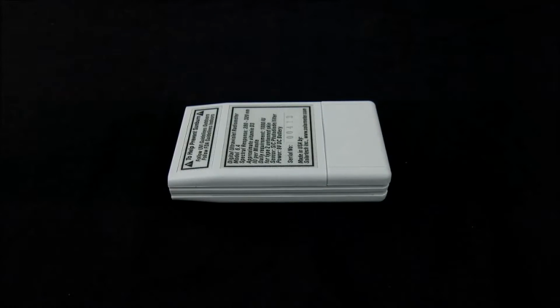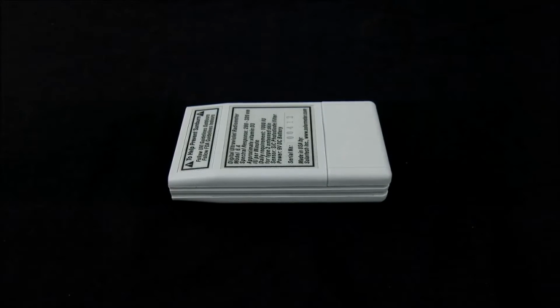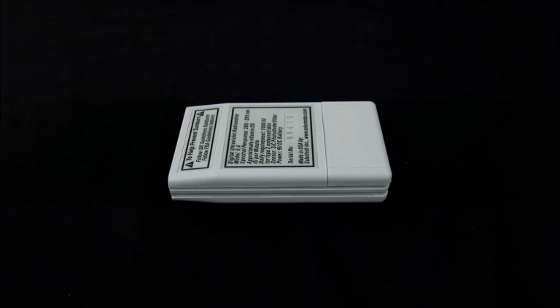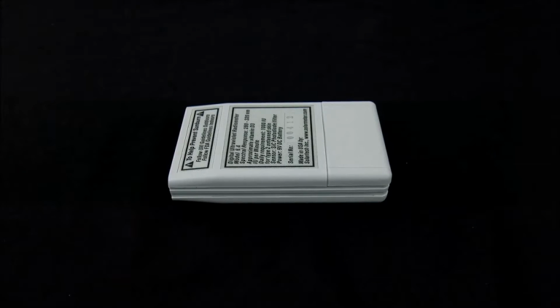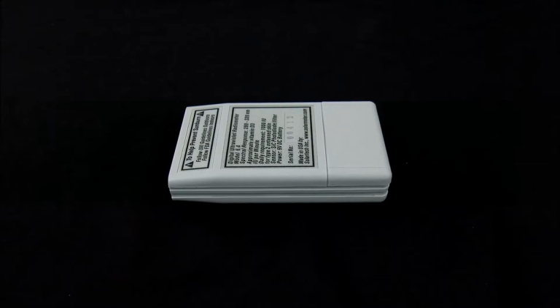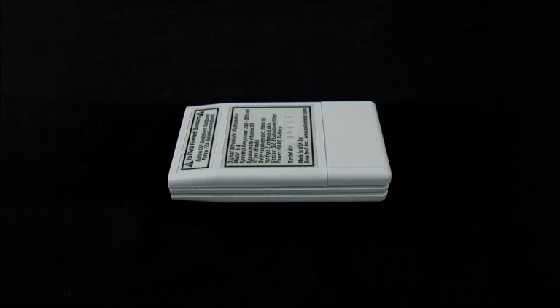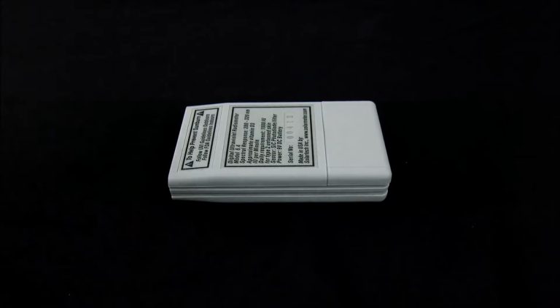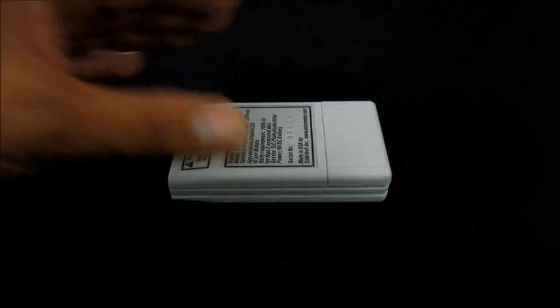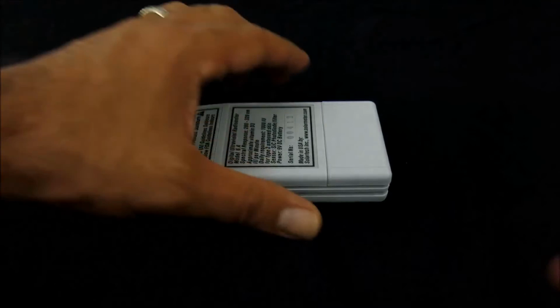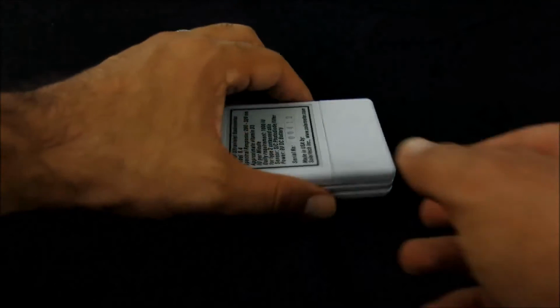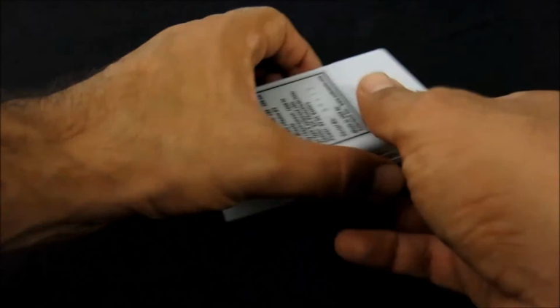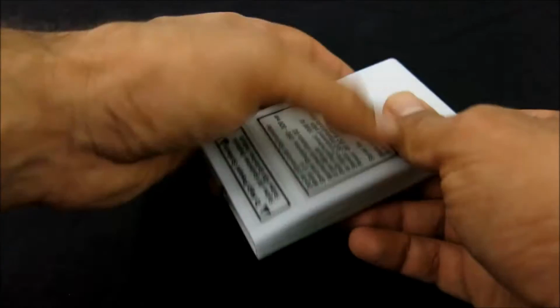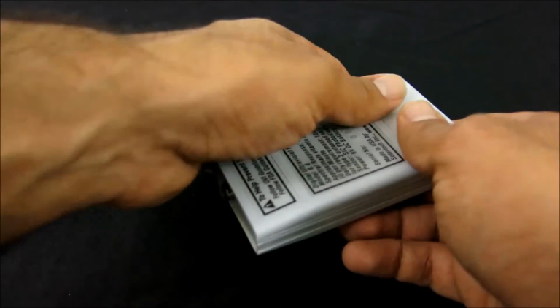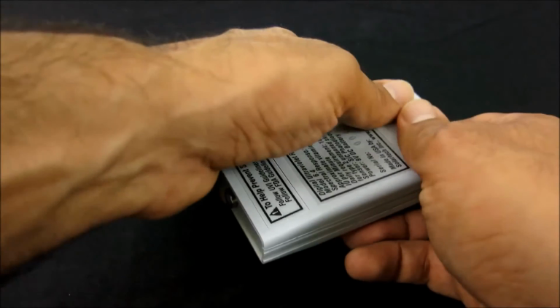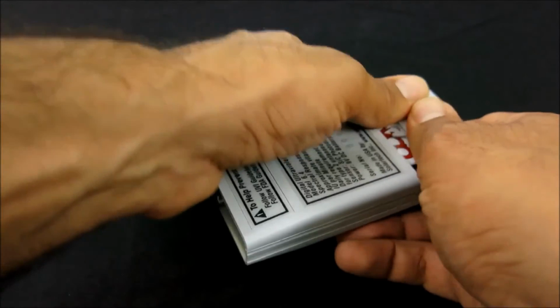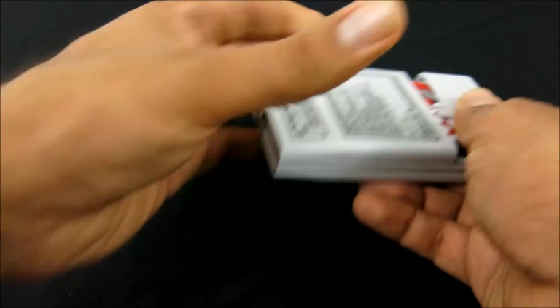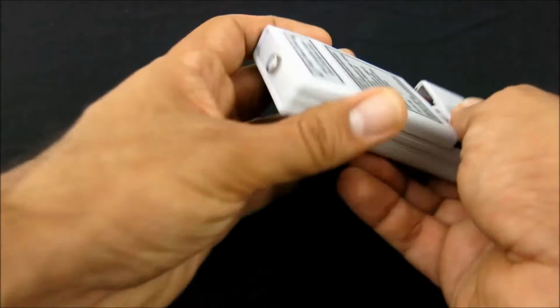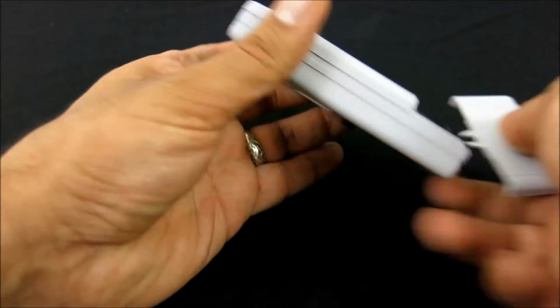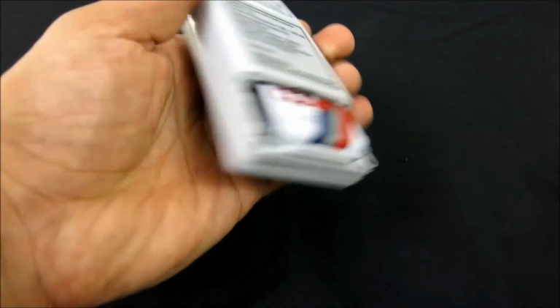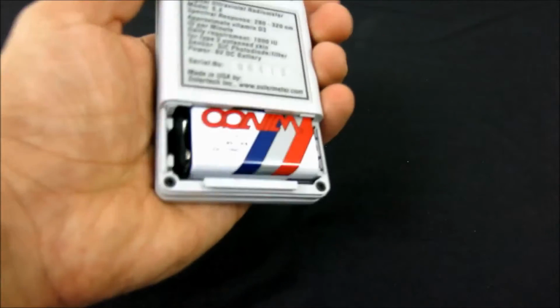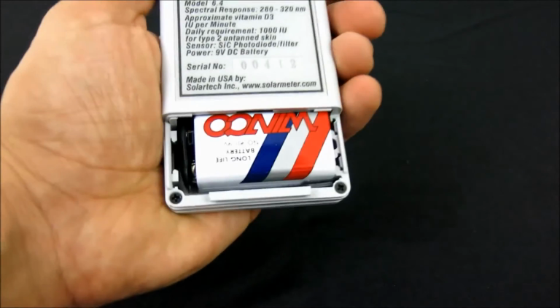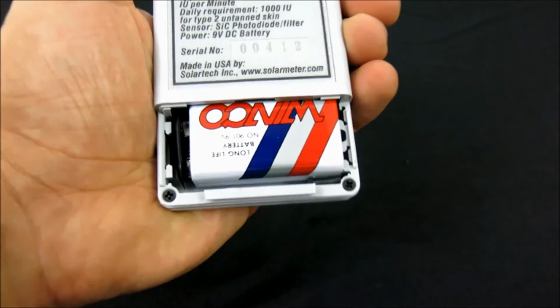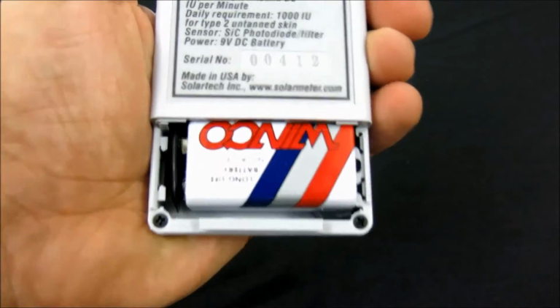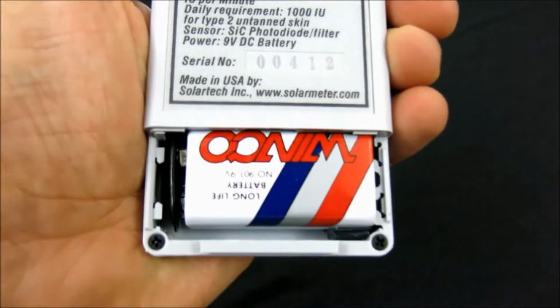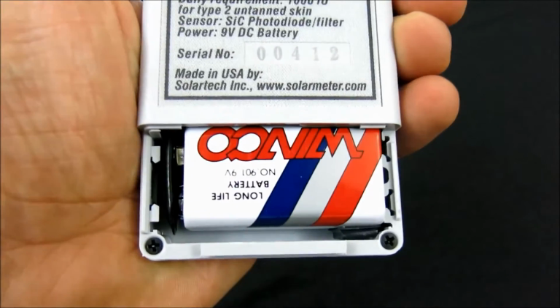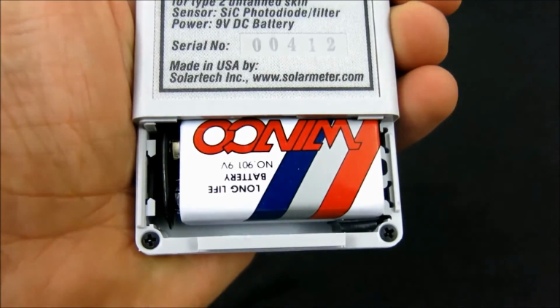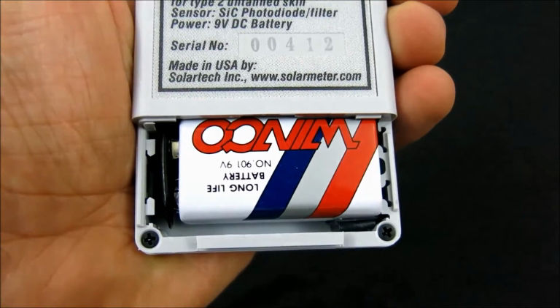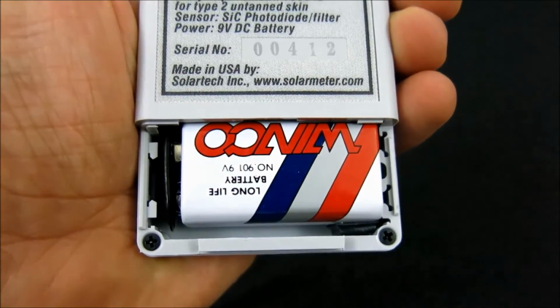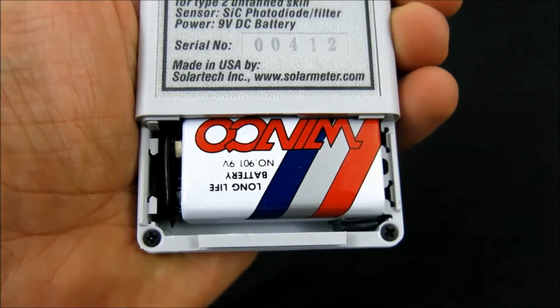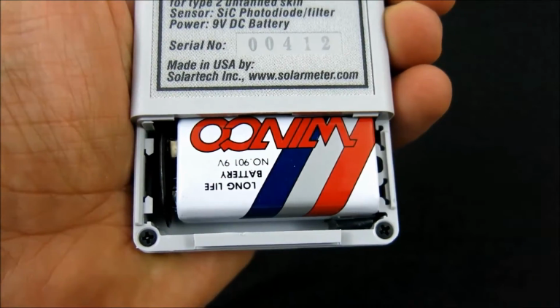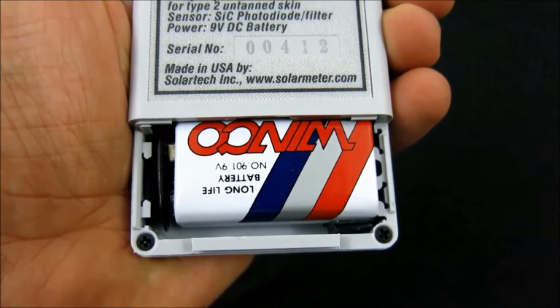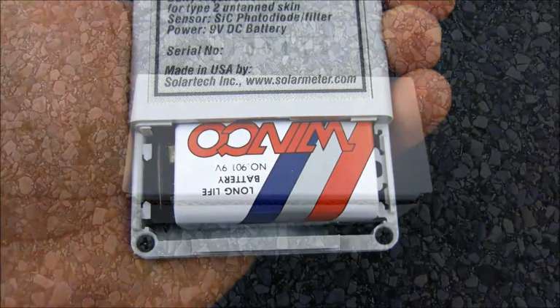The battery works down to 6.5 volts before requiring replacement, so it should last approximately two years under typical service load.